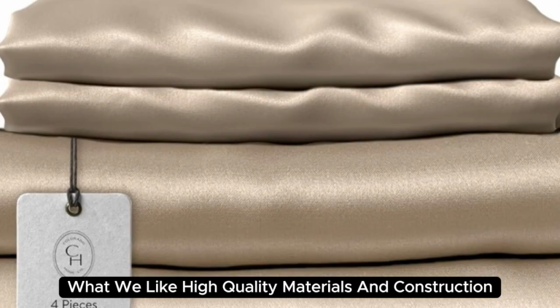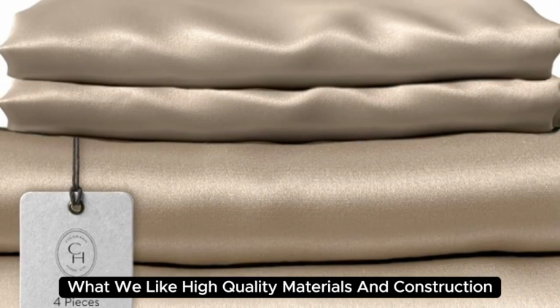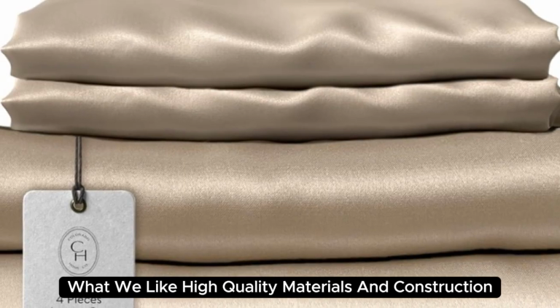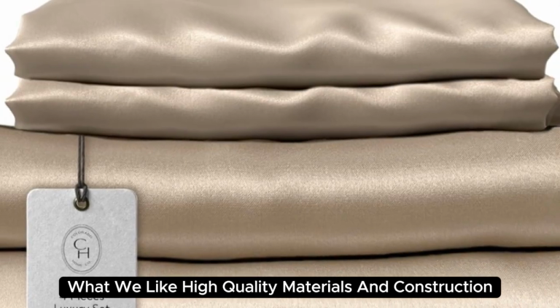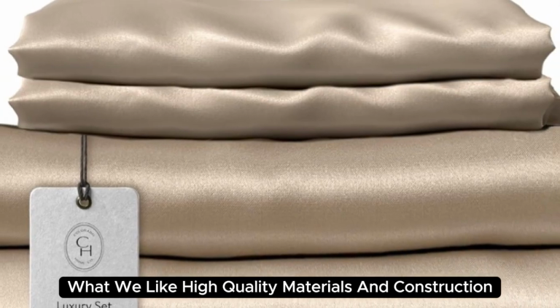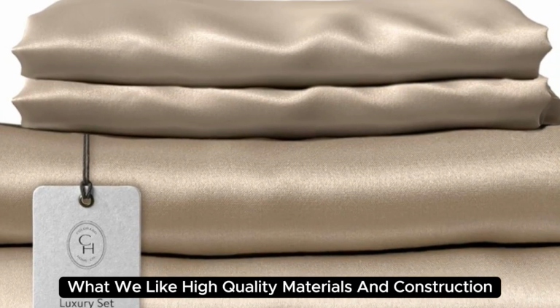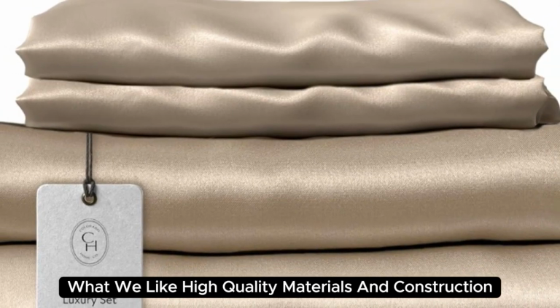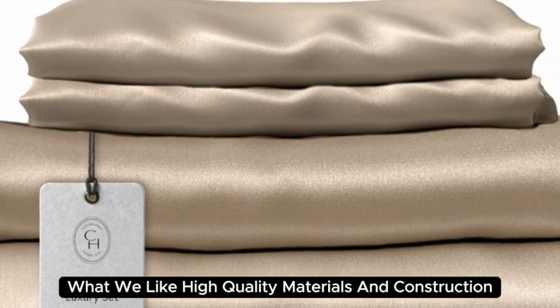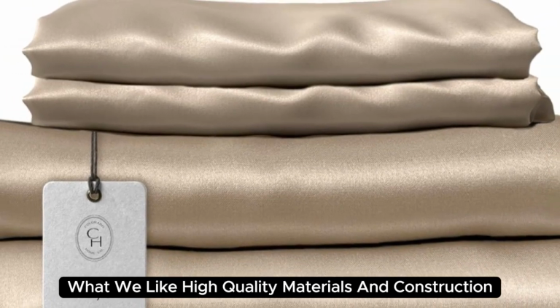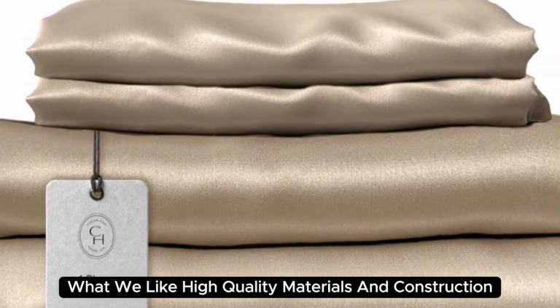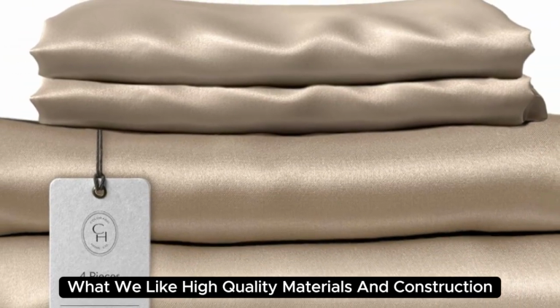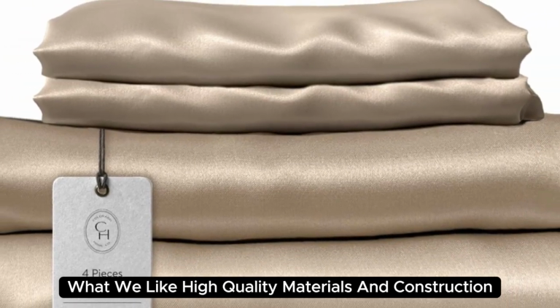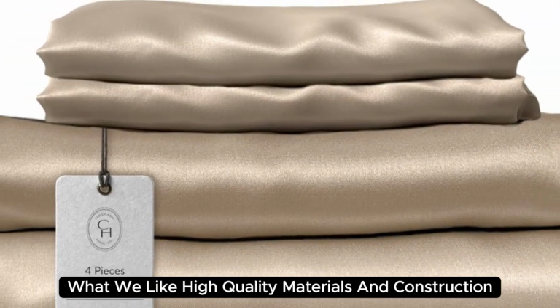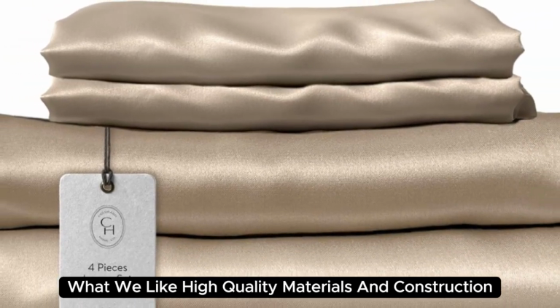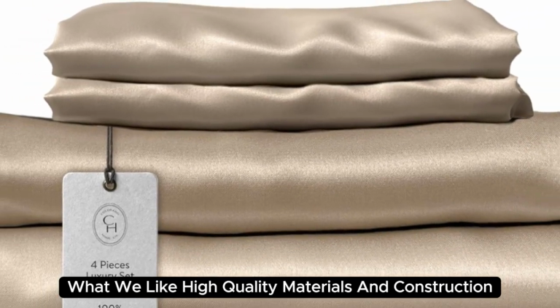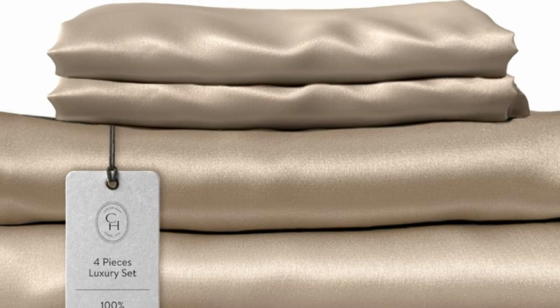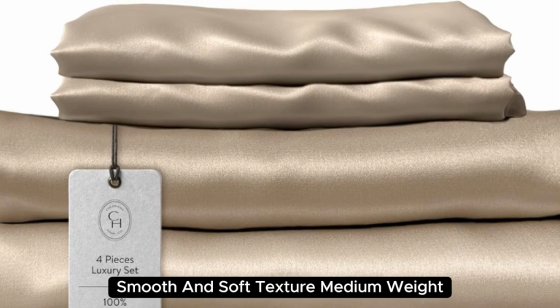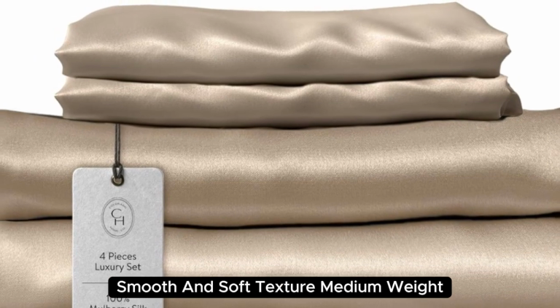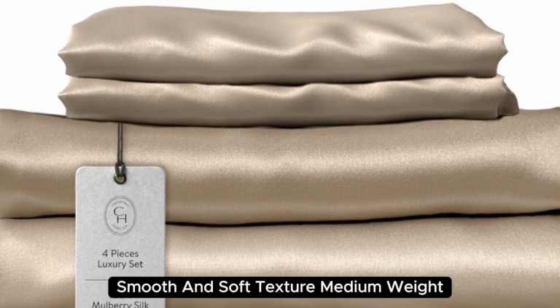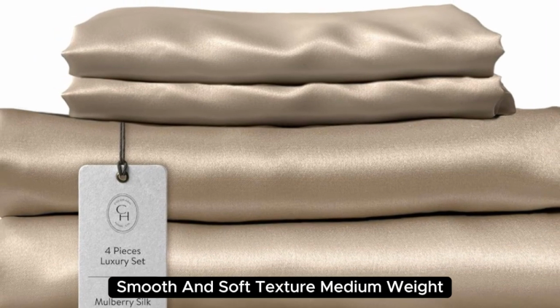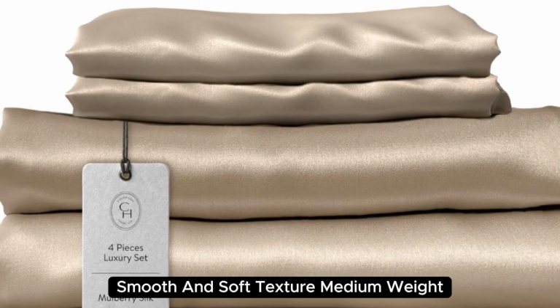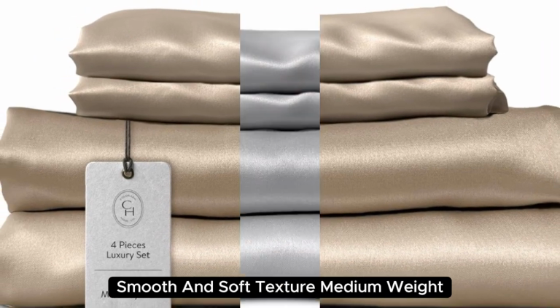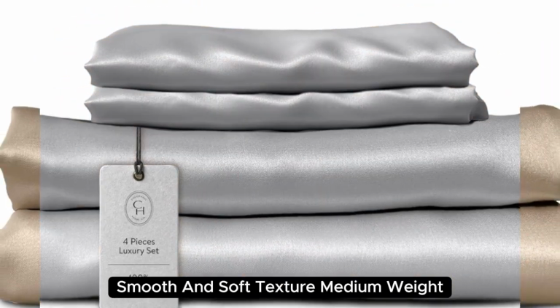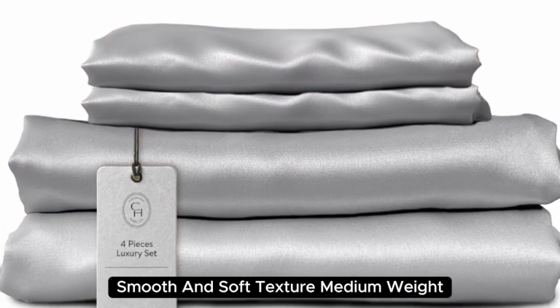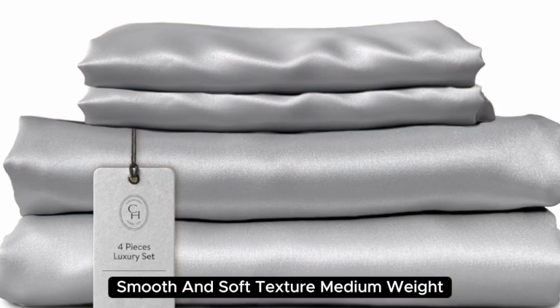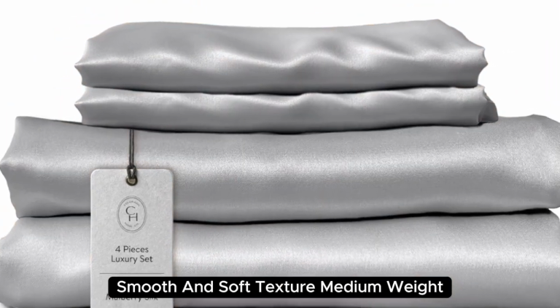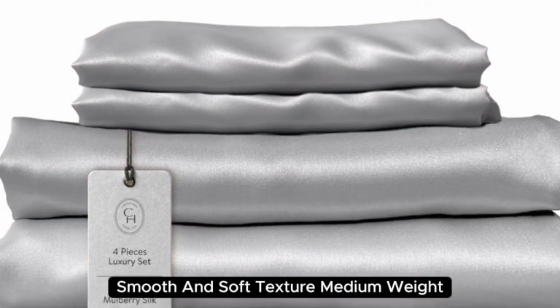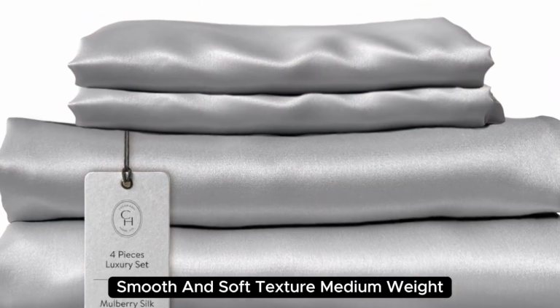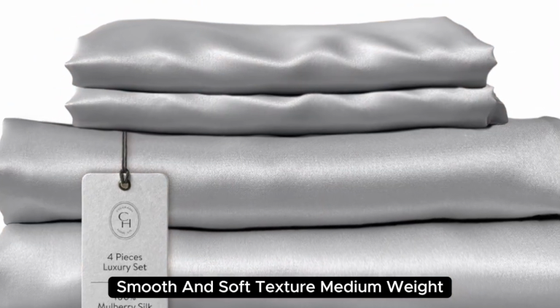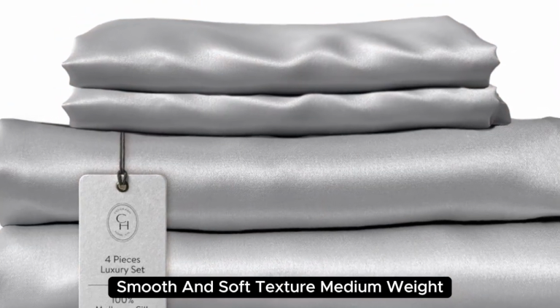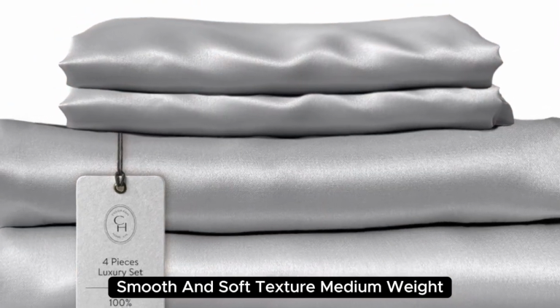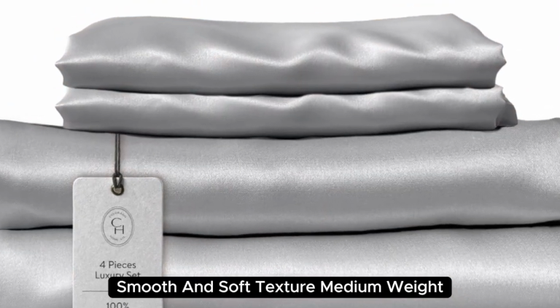High-quality materials and construction. Smooth and soft texture. Medium weight.